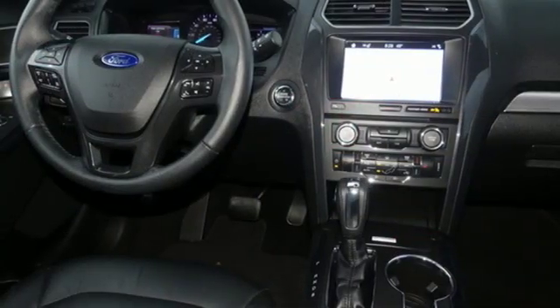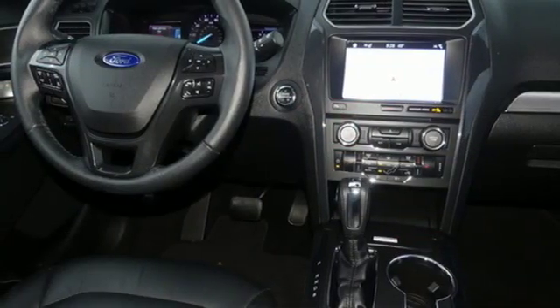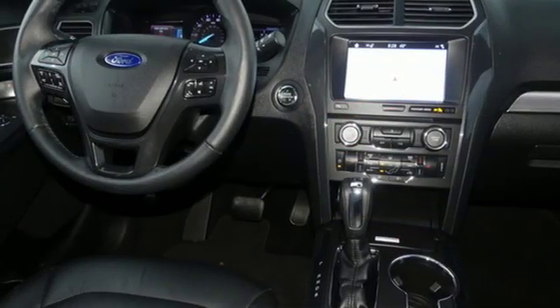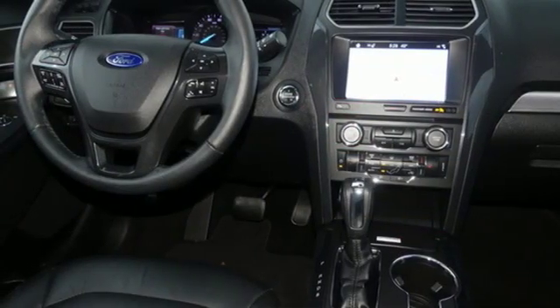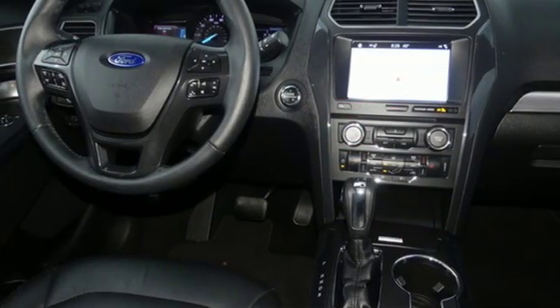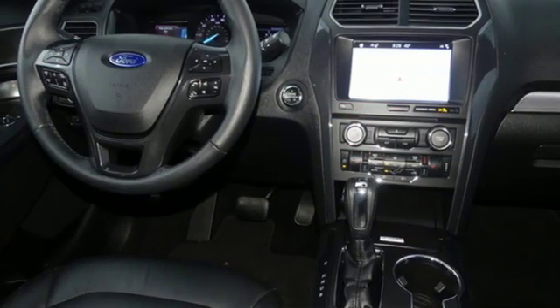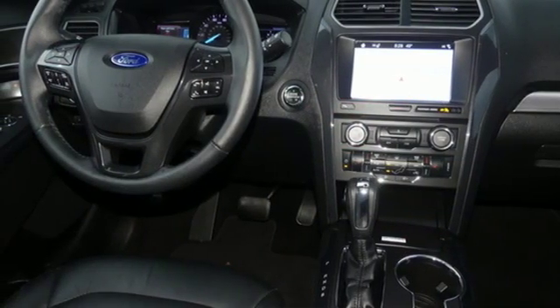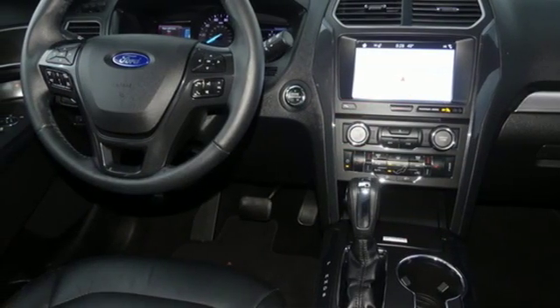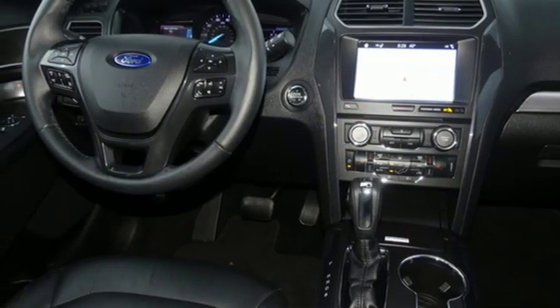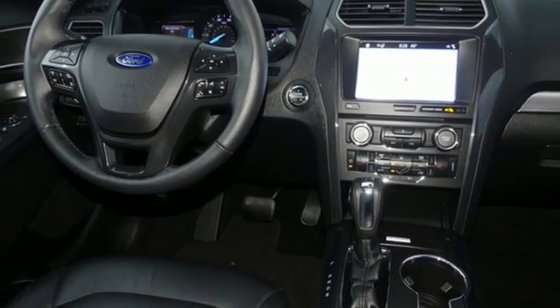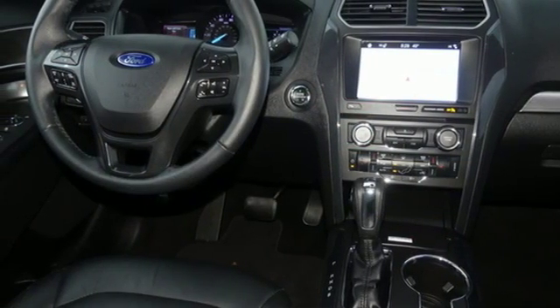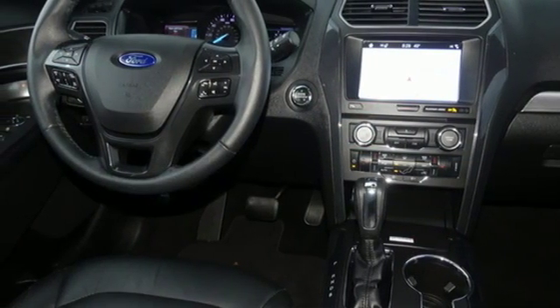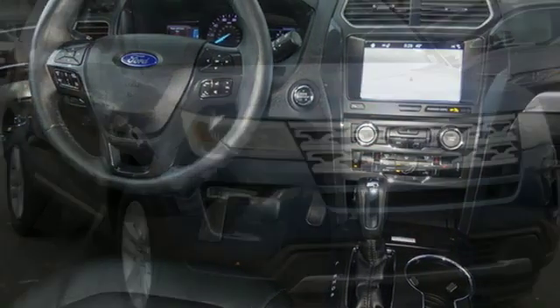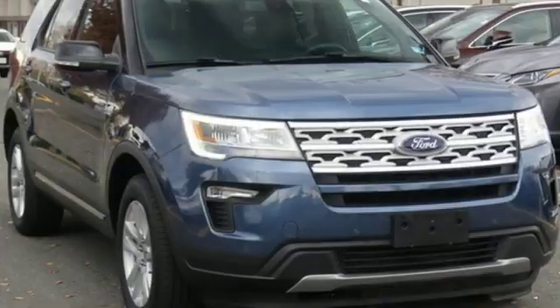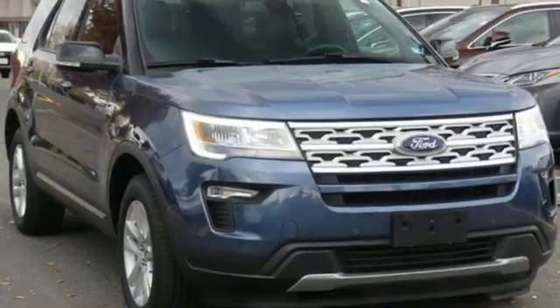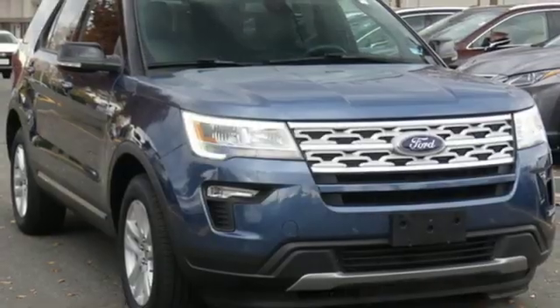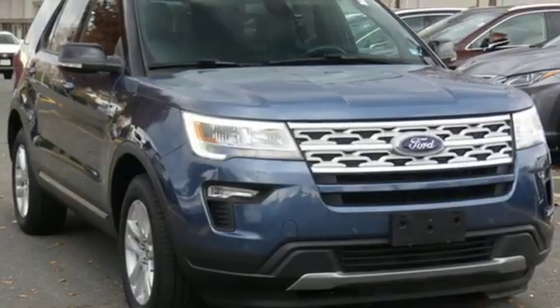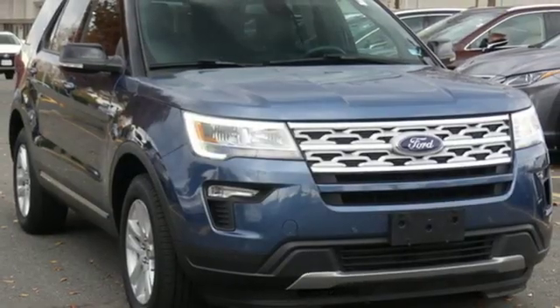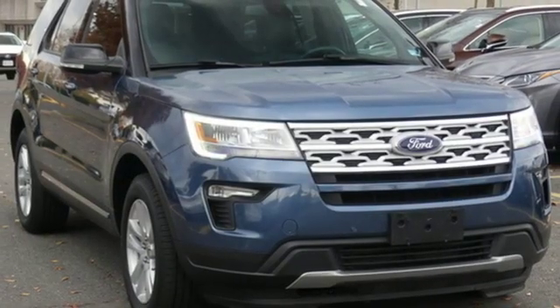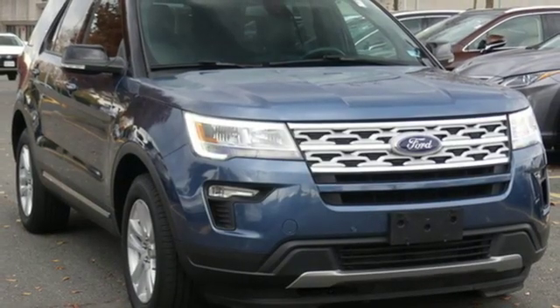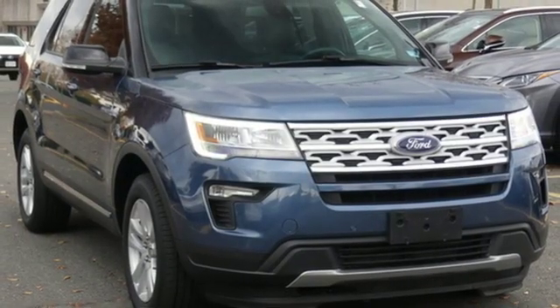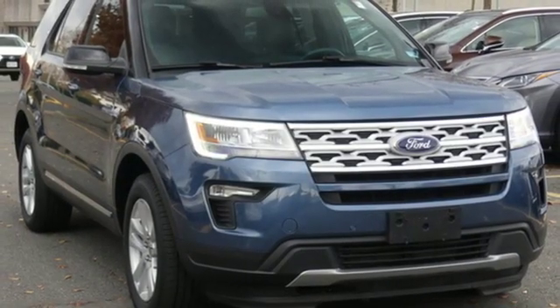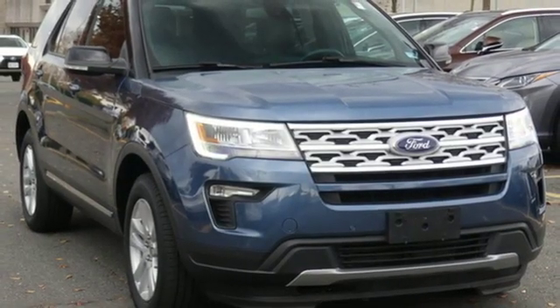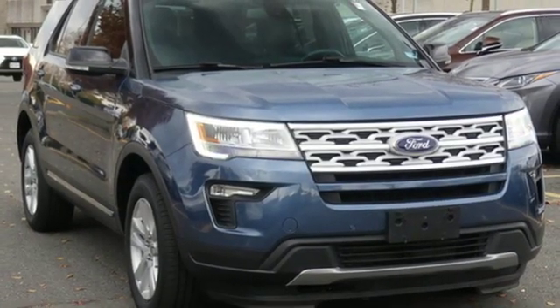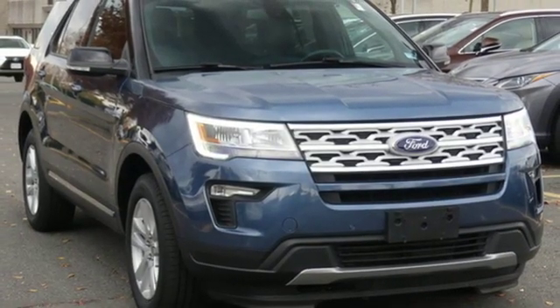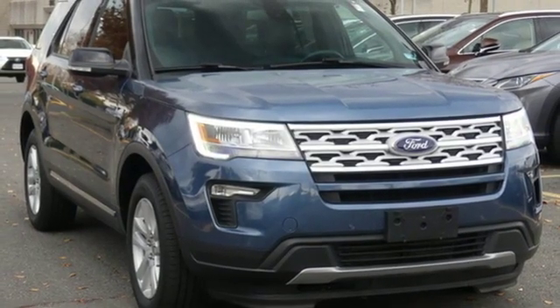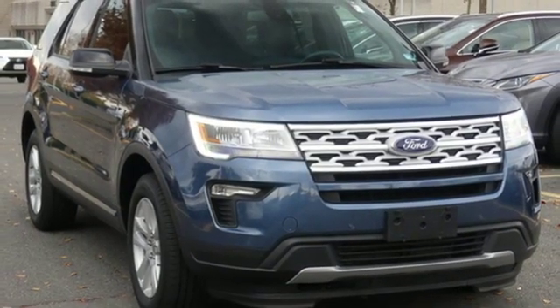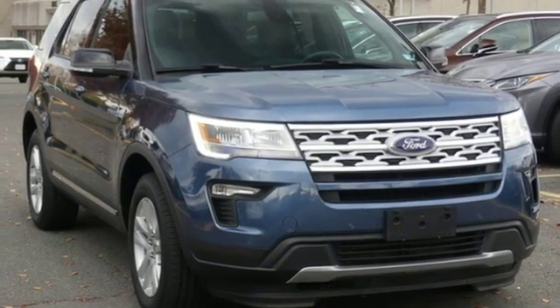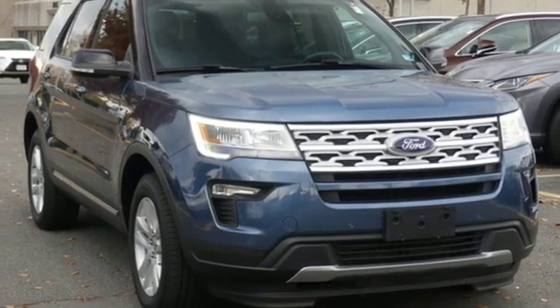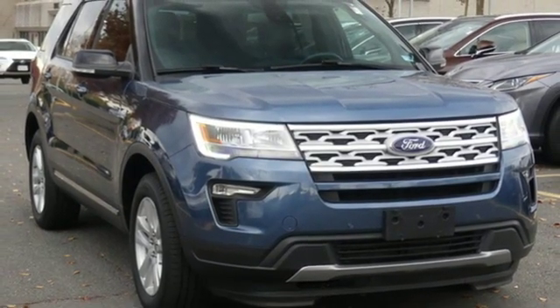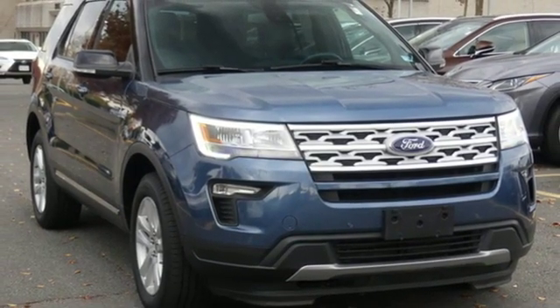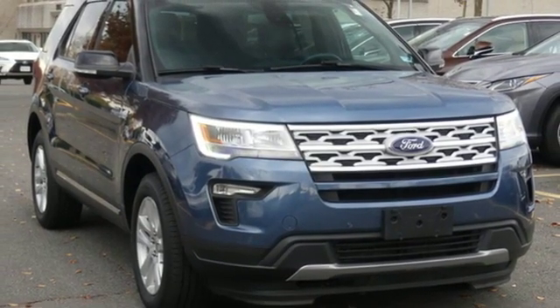Aluminum wheels, electronic shift on the fly, and power heated mirrors. Take it for a test drive today.